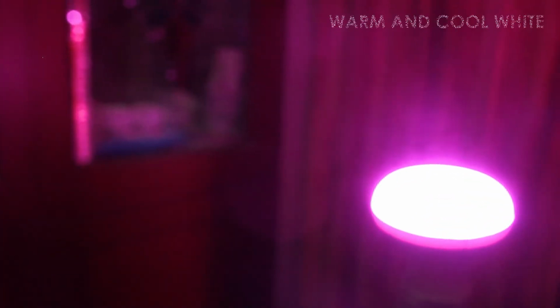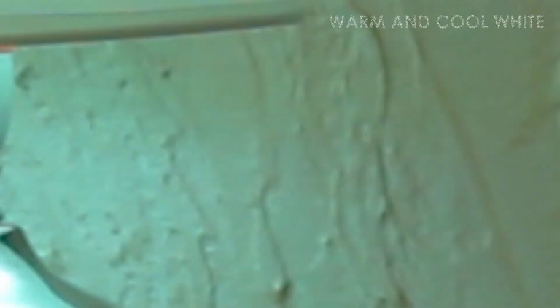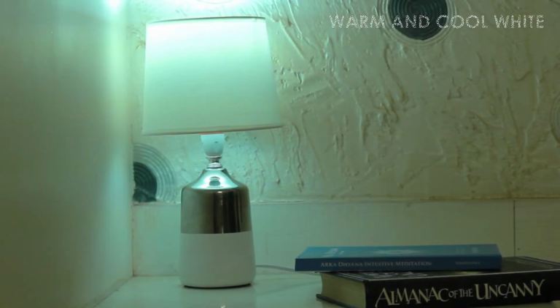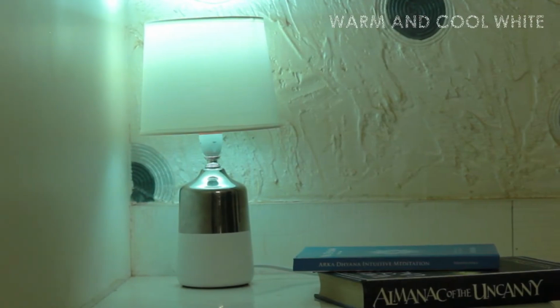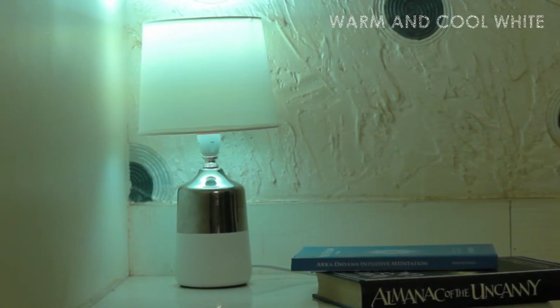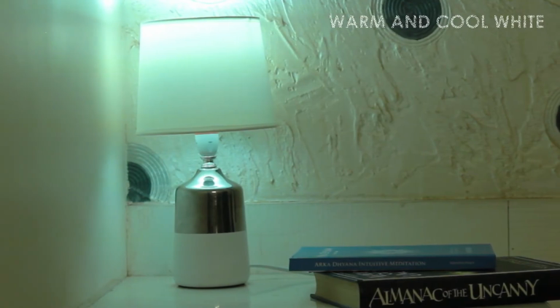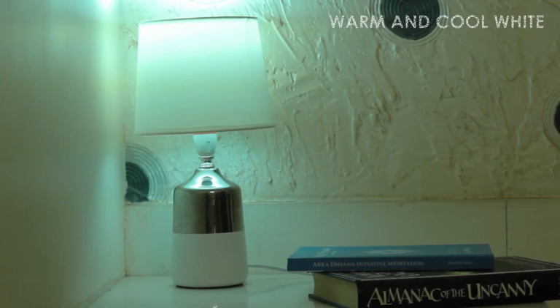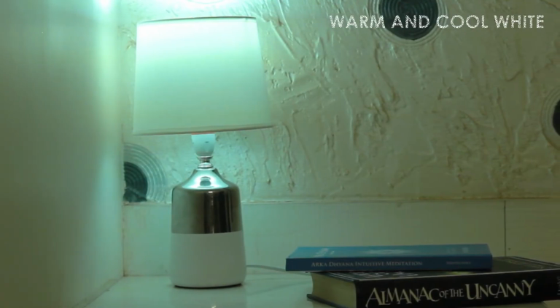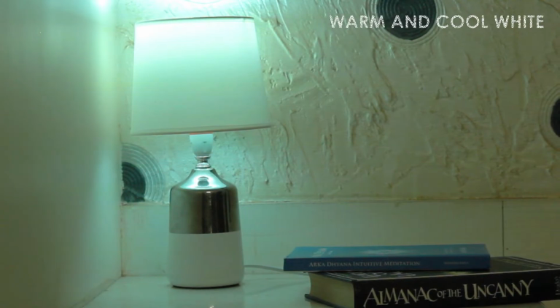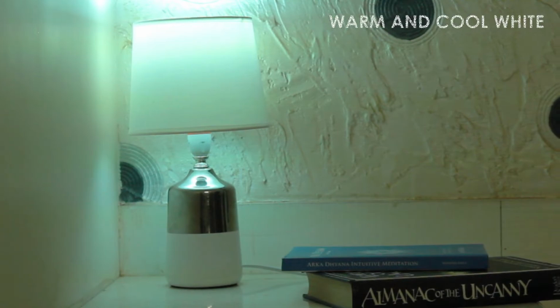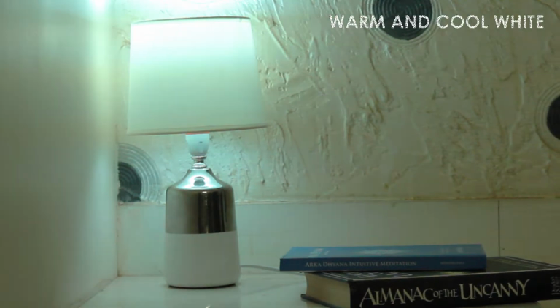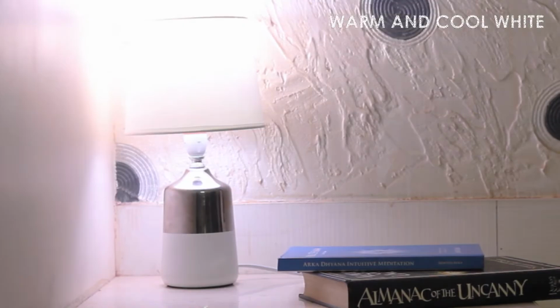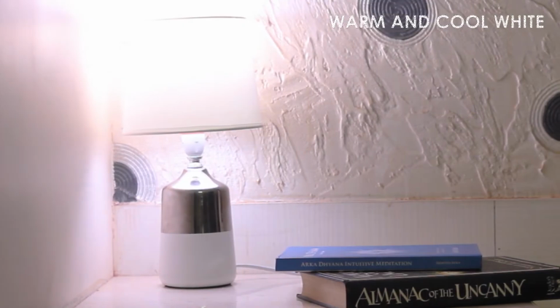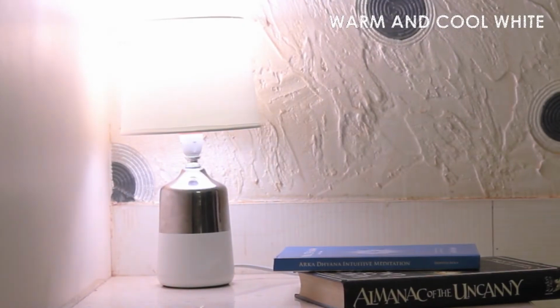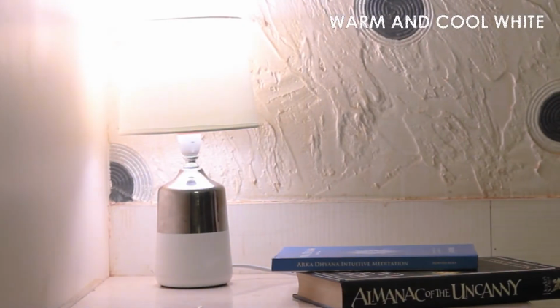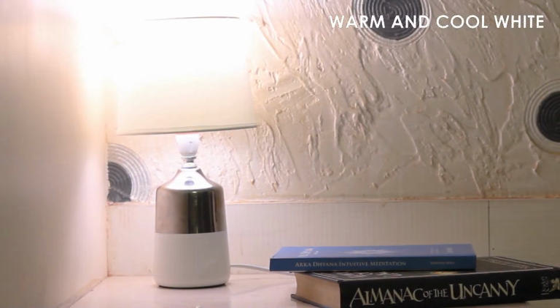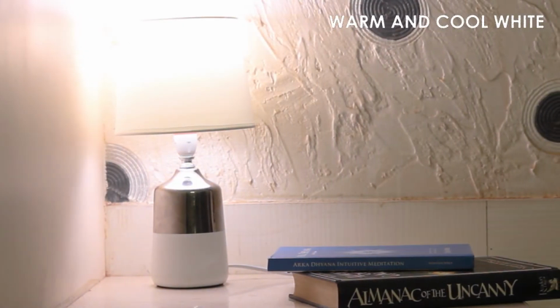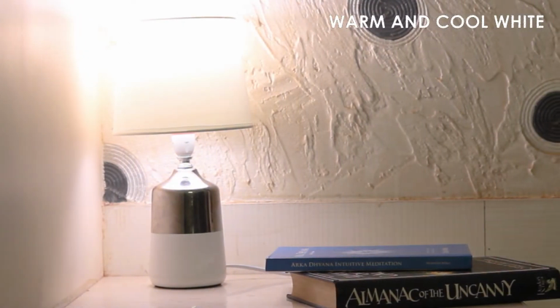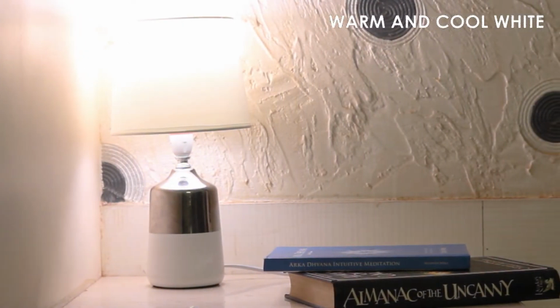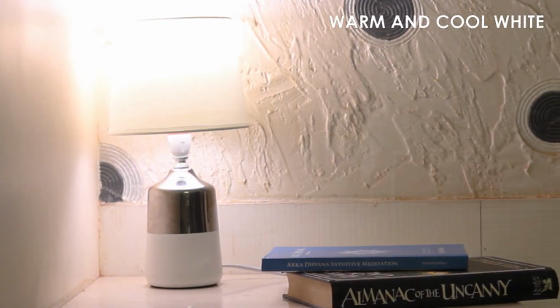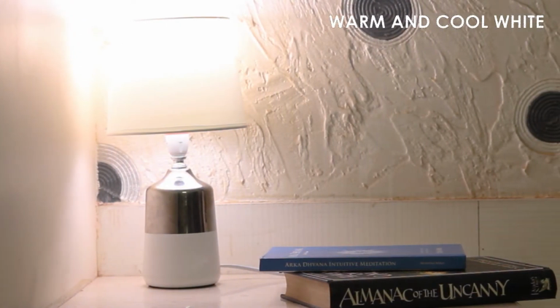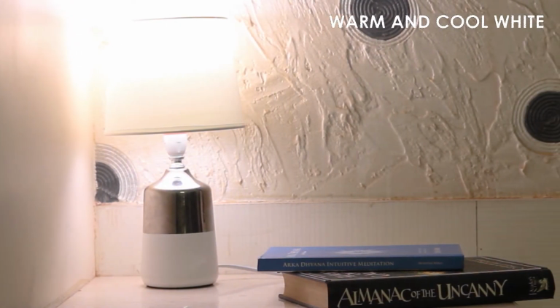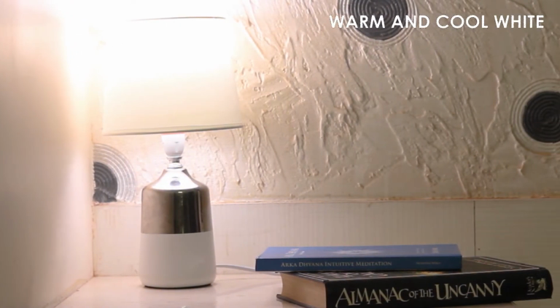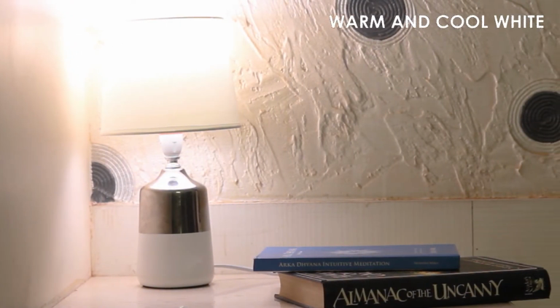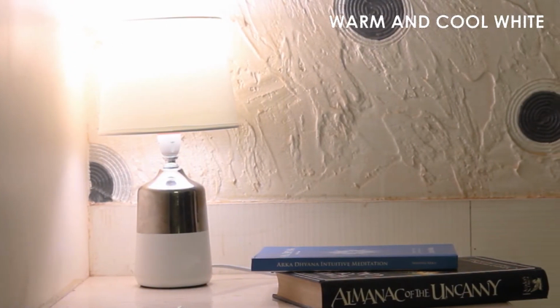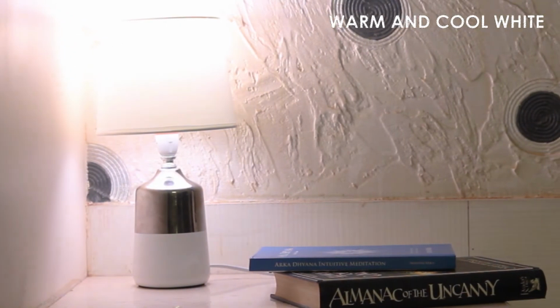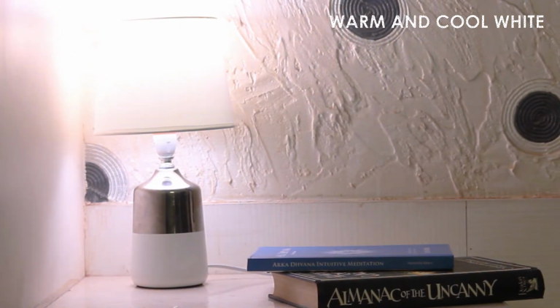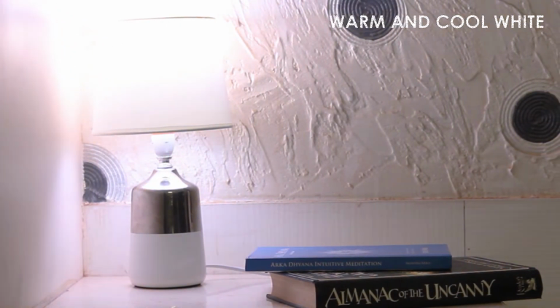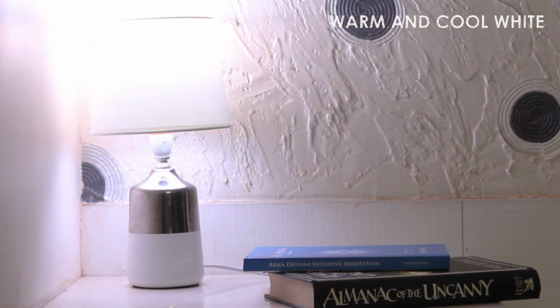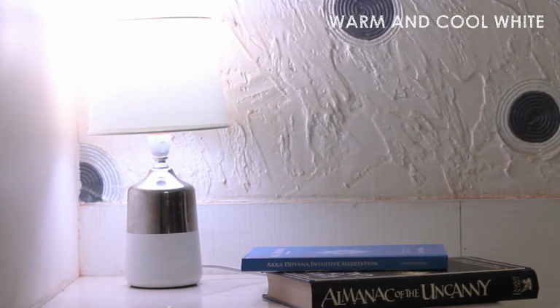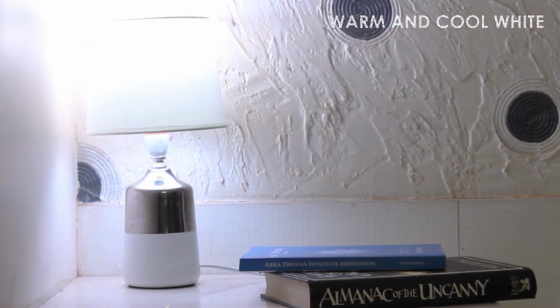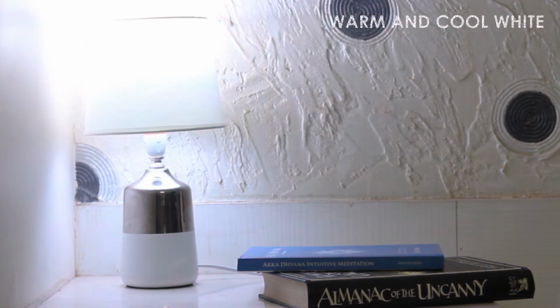White color temperature can be set as warm or cool white as per your comfort.